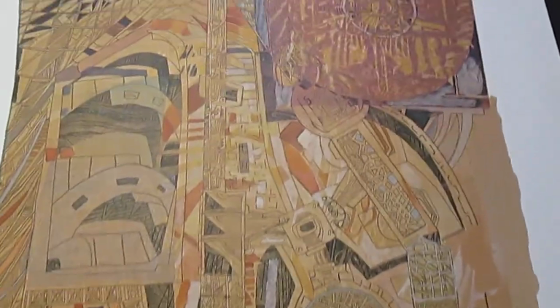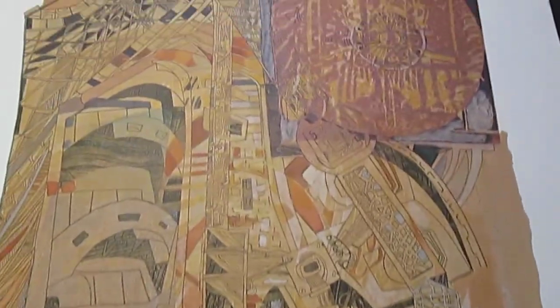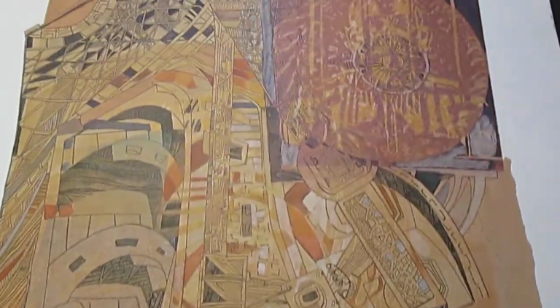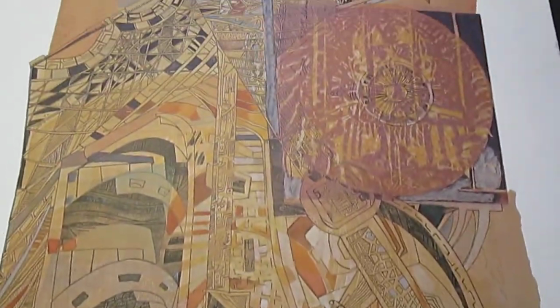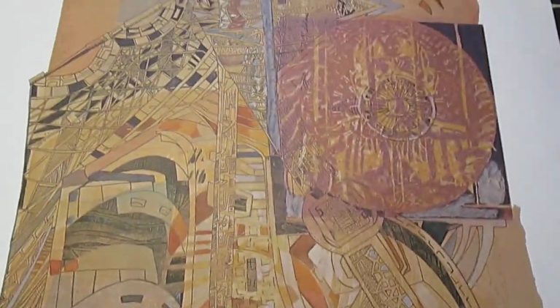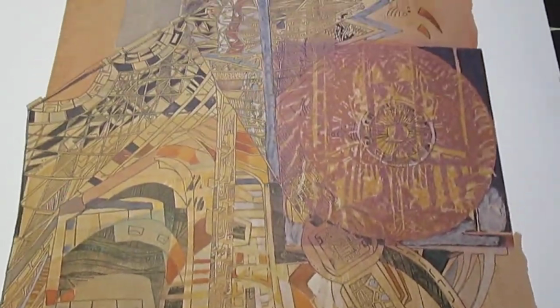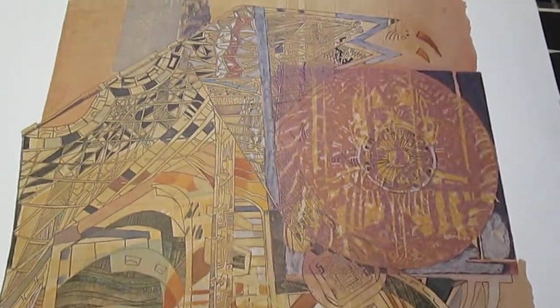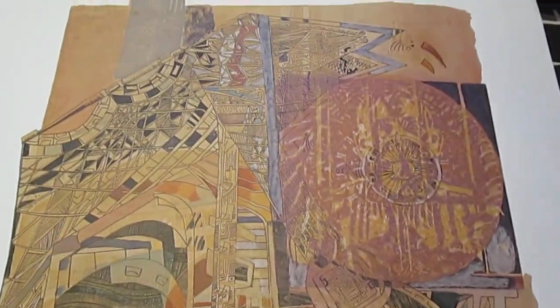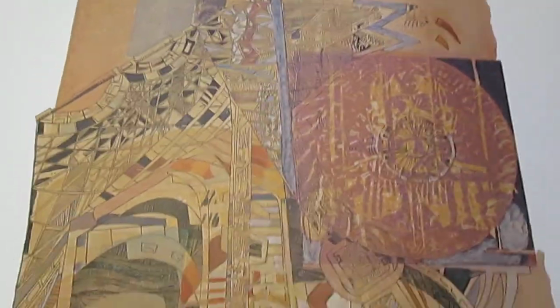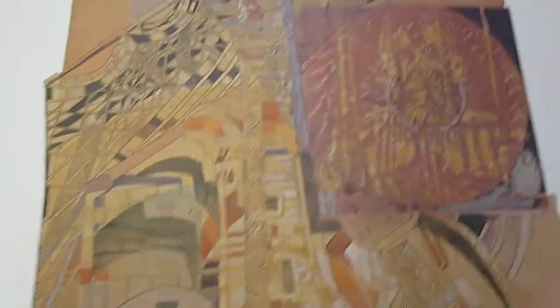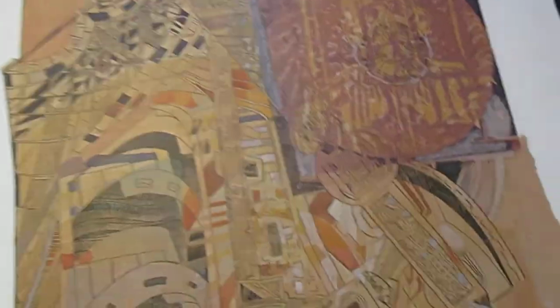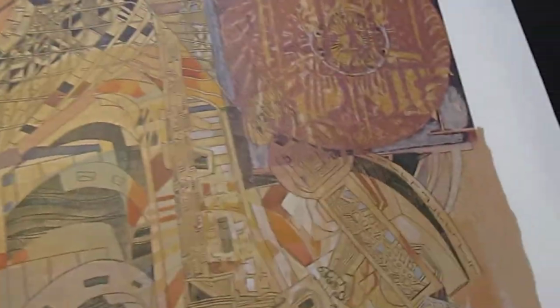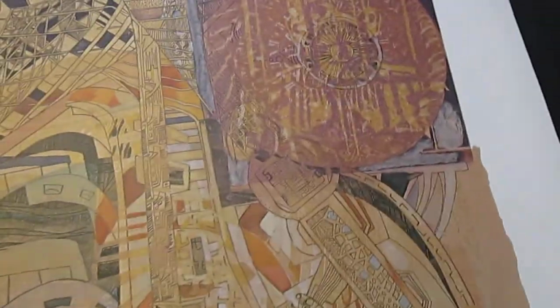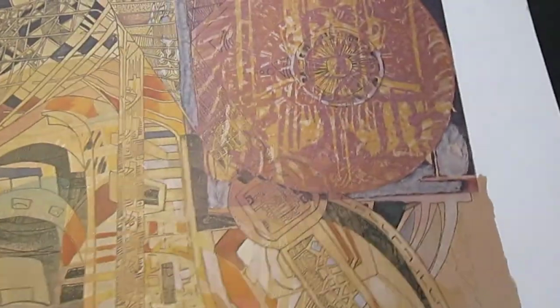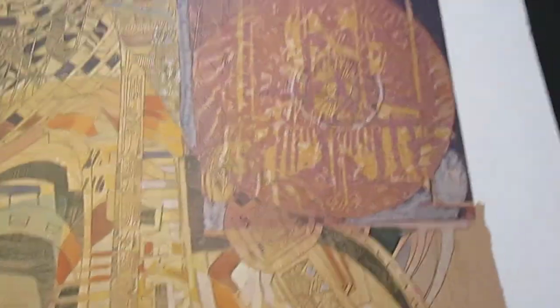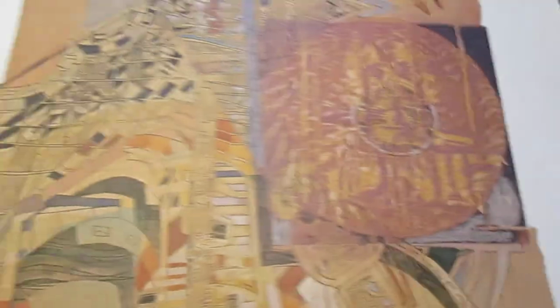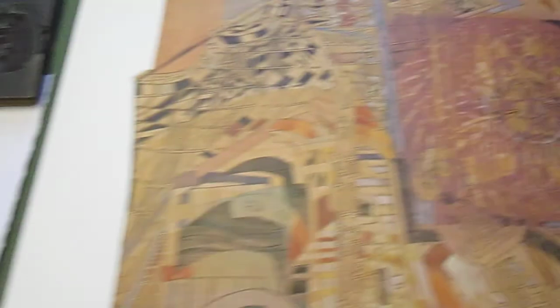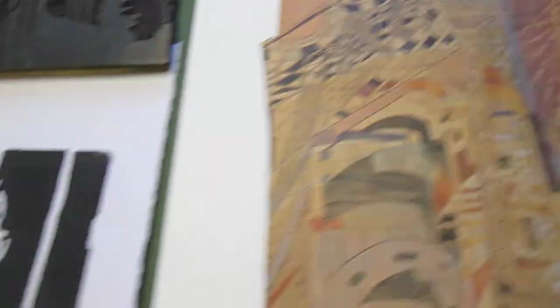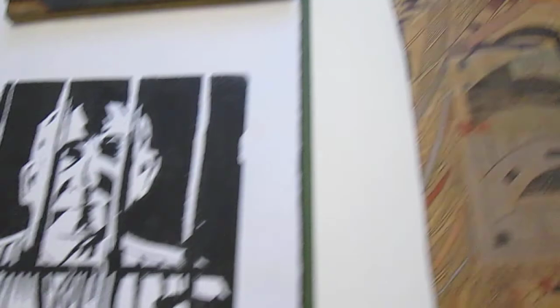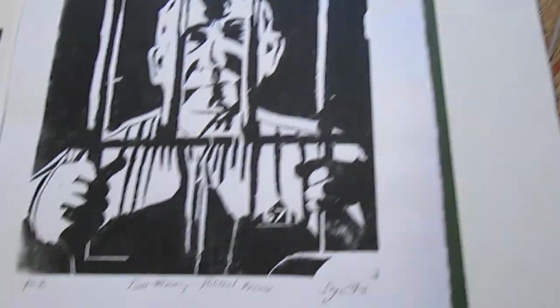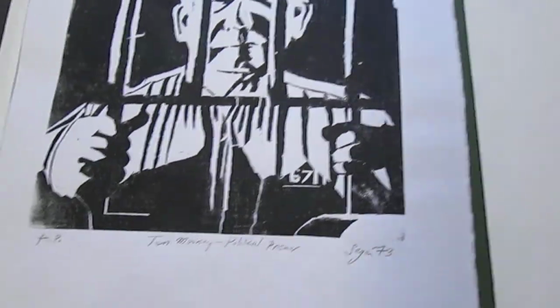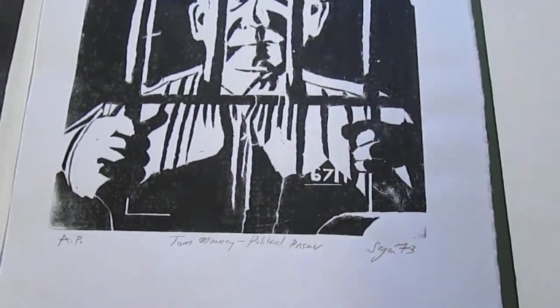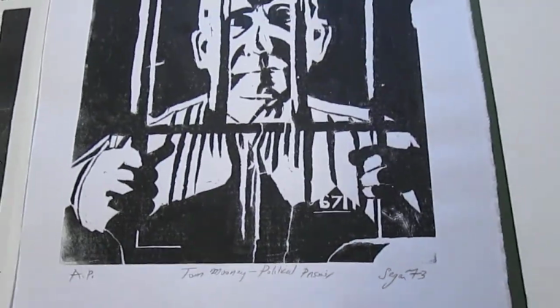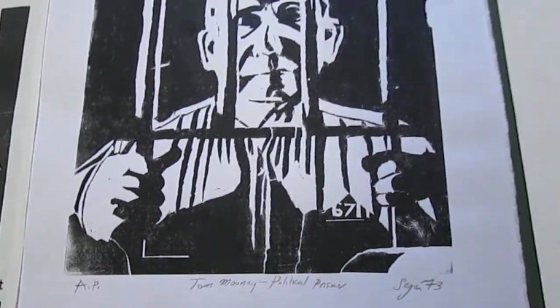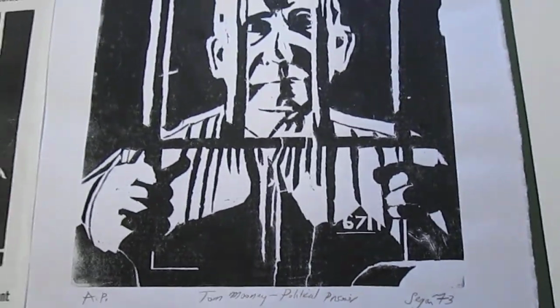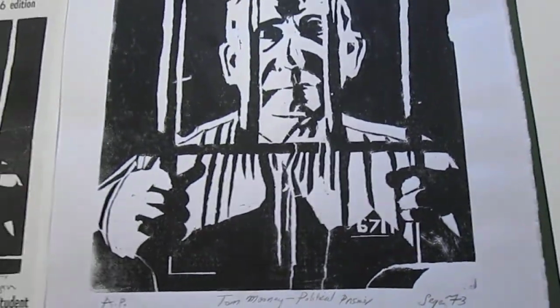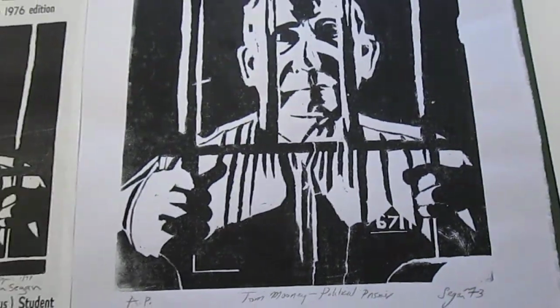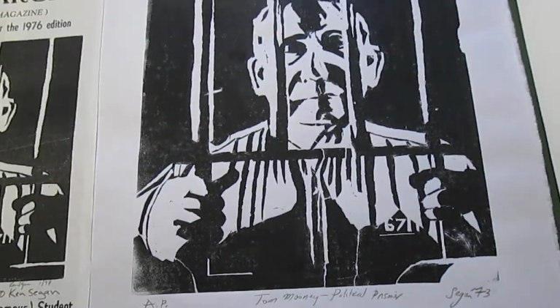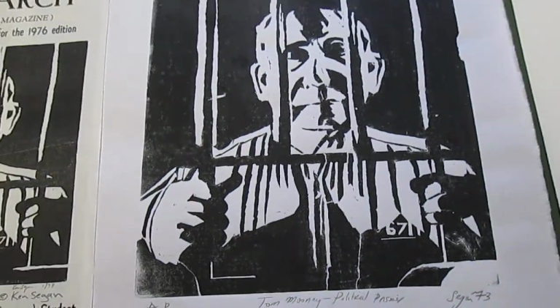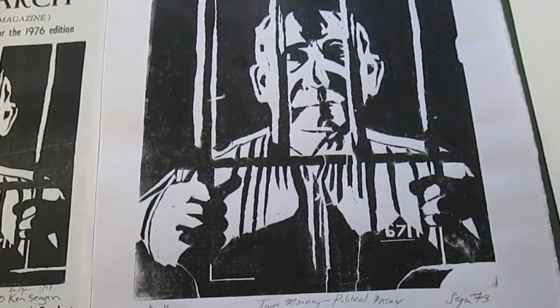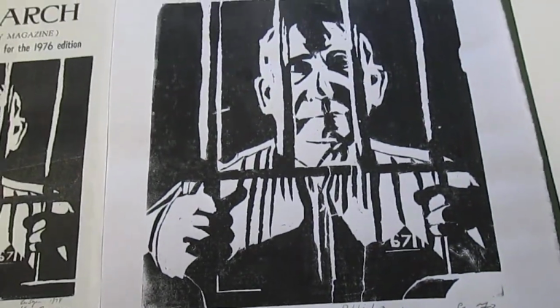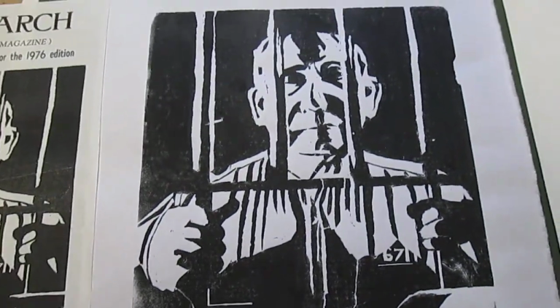There you have it — The Prisoner, and Tom Mooney, American labor hero.